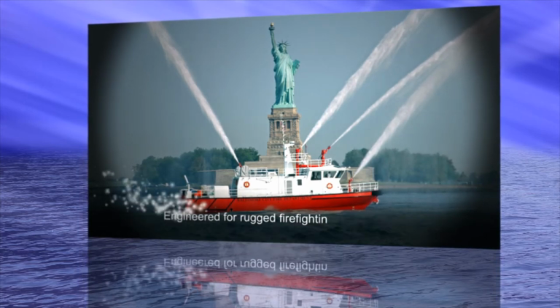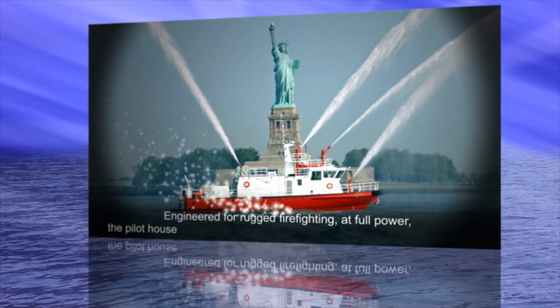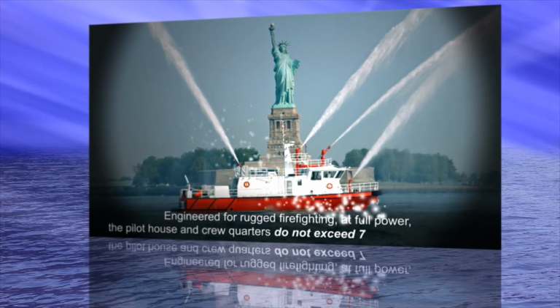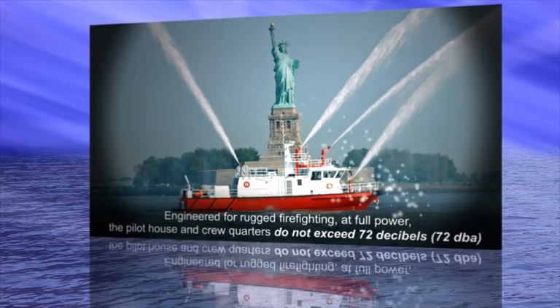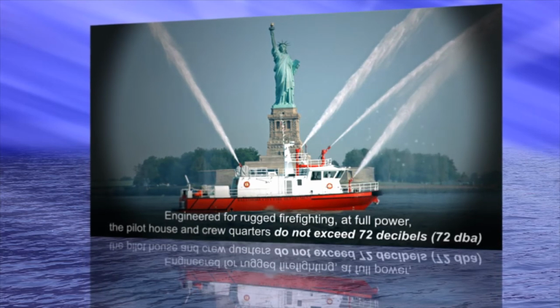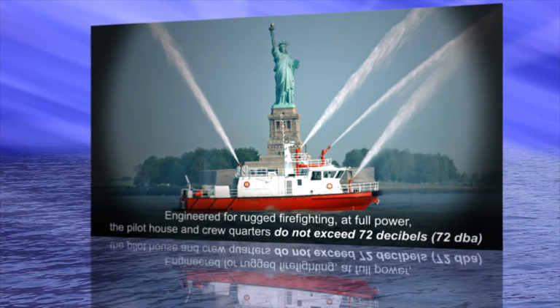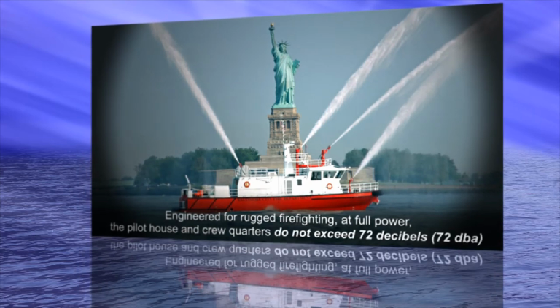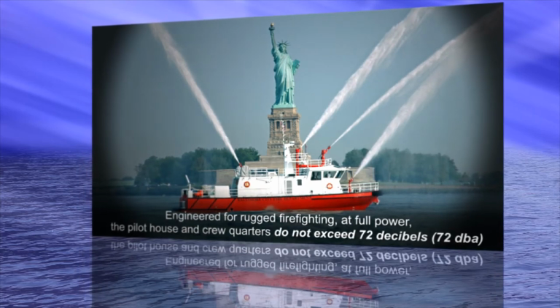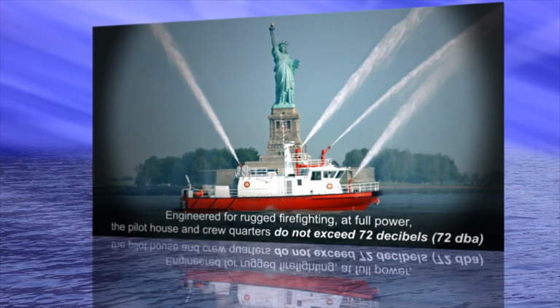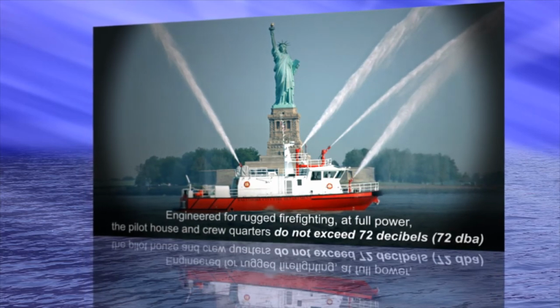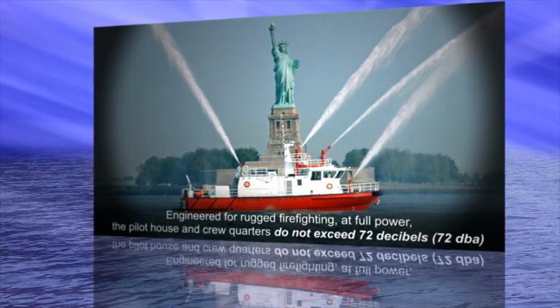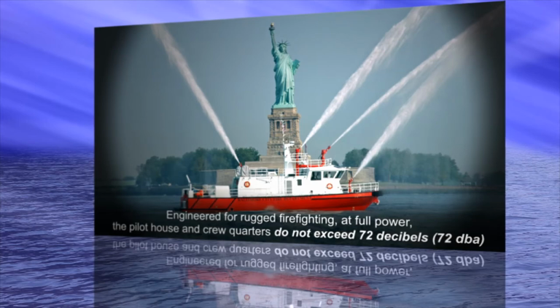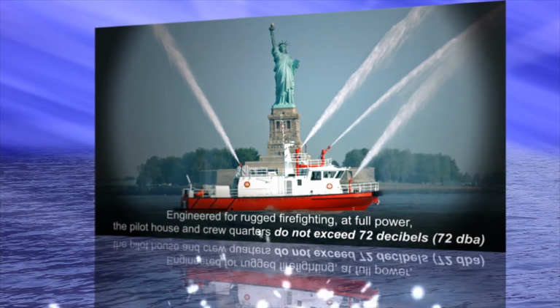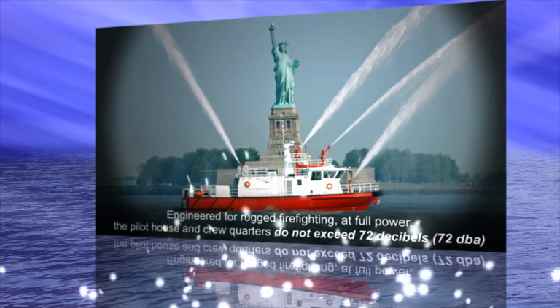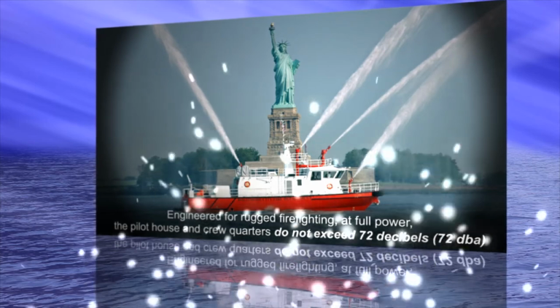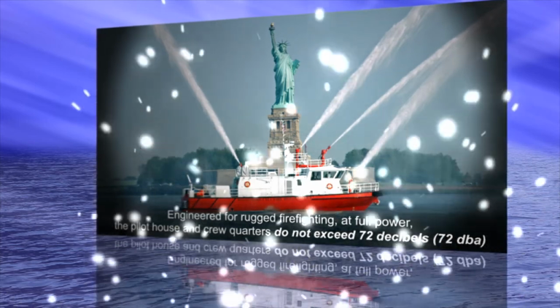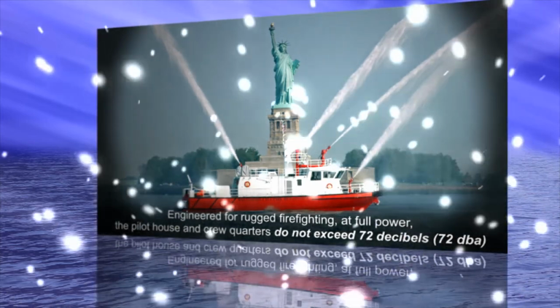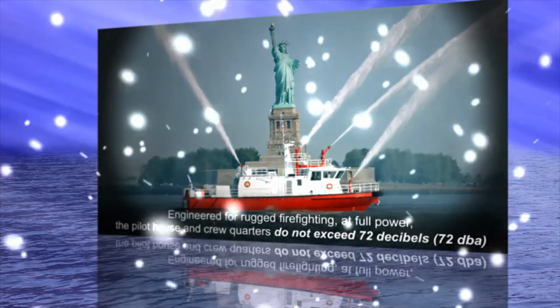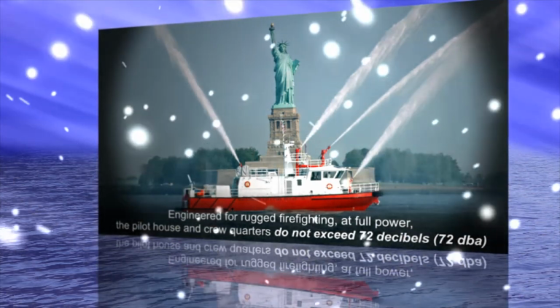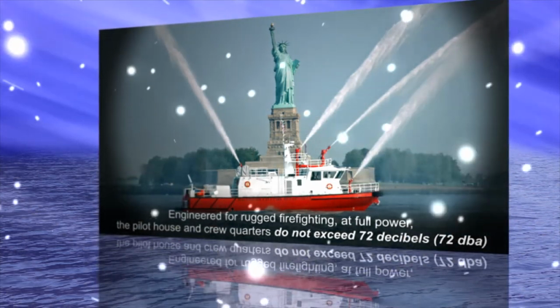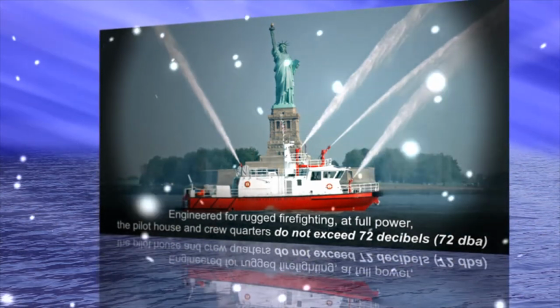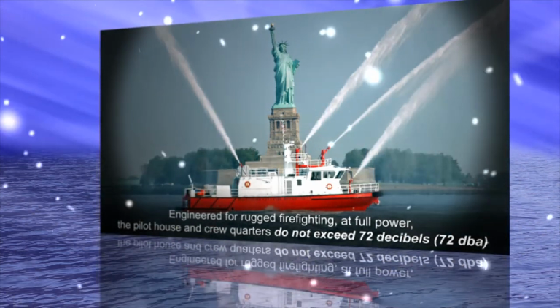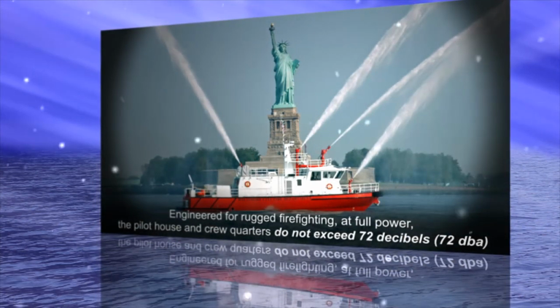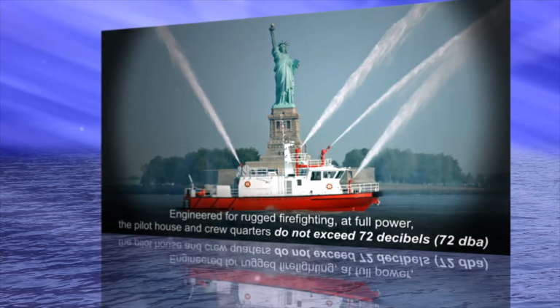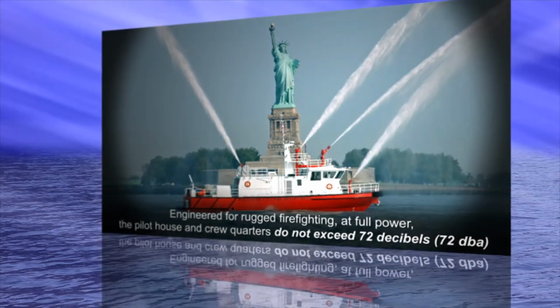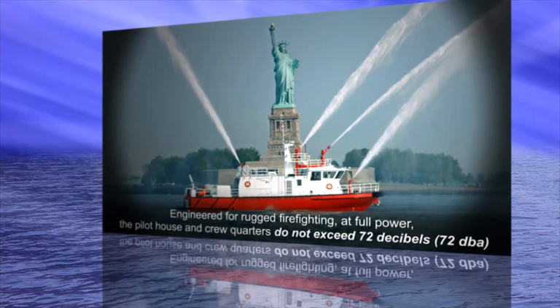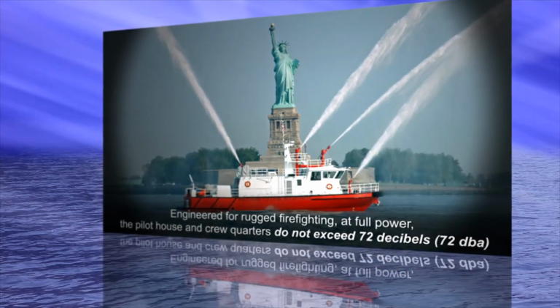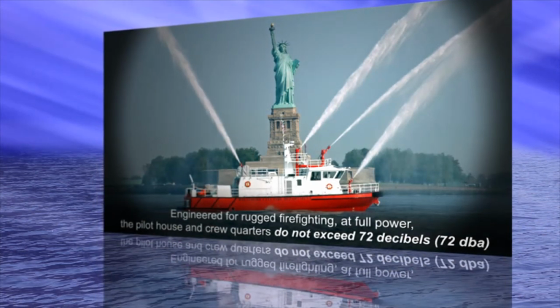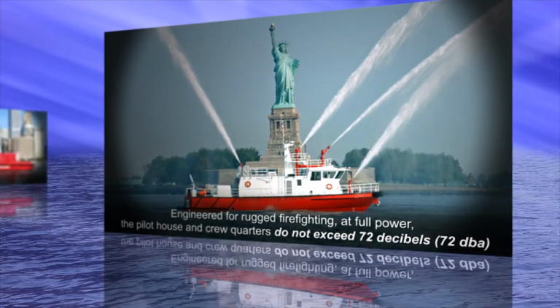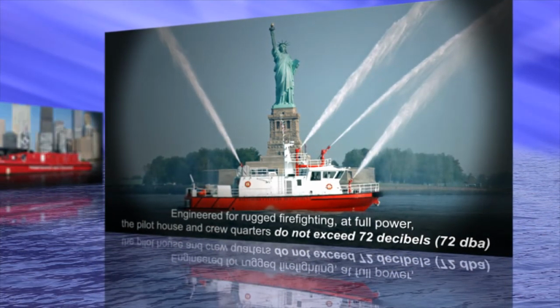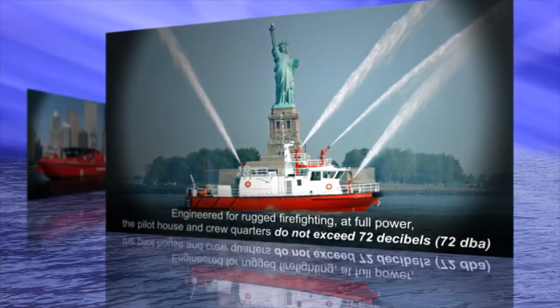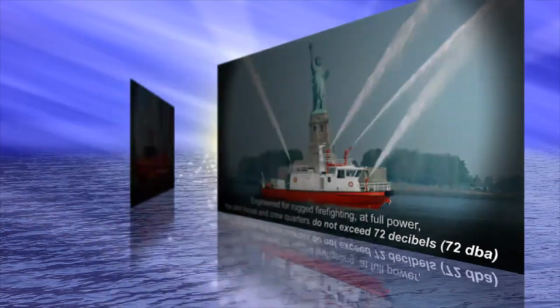Engineered for rugged firefighting at full power, the pilot house and crew quarters do not exceed 72 decibels.